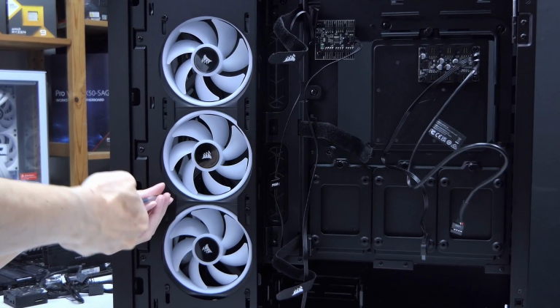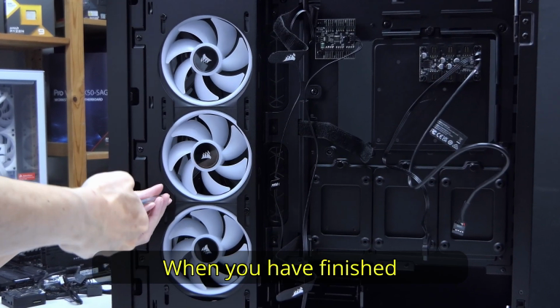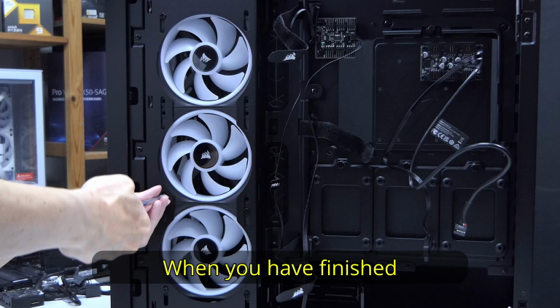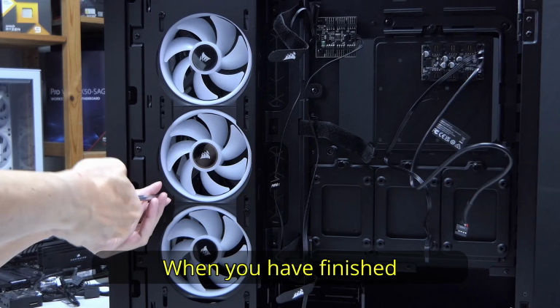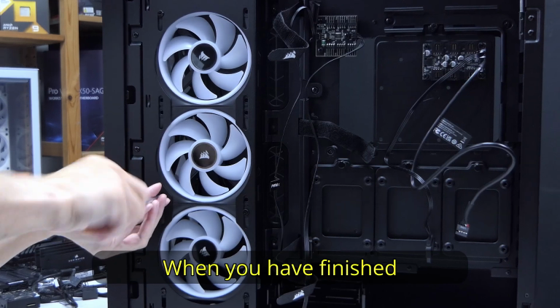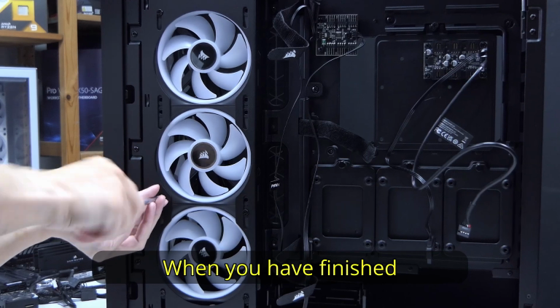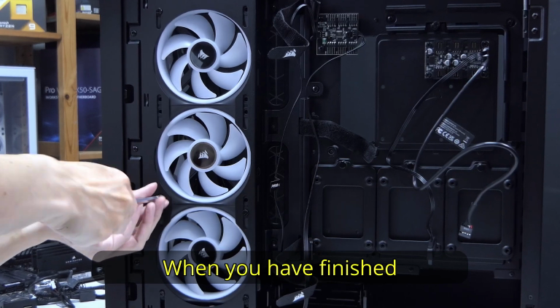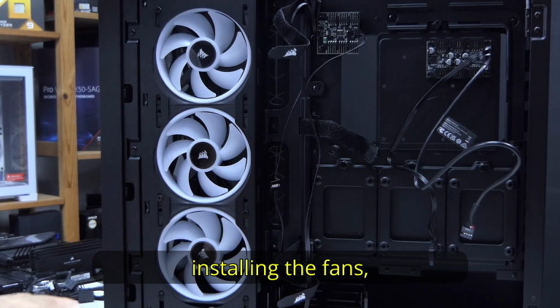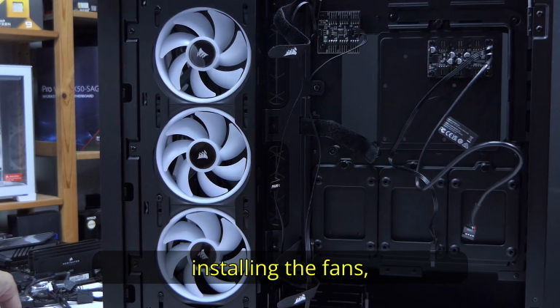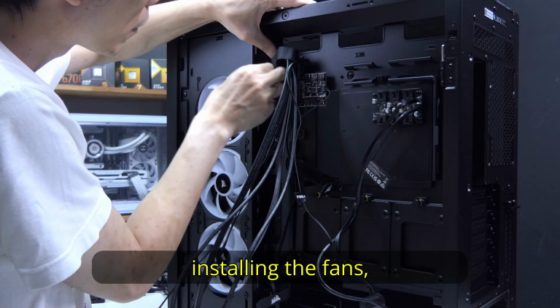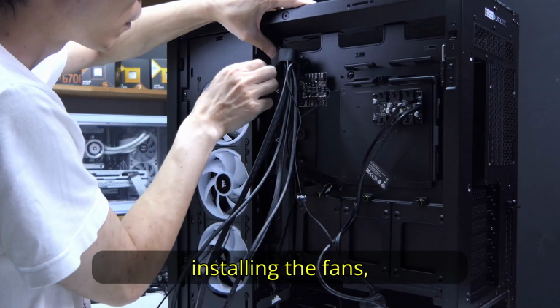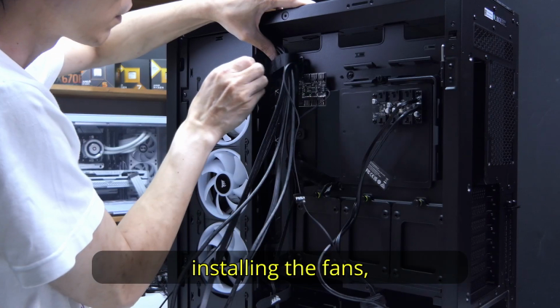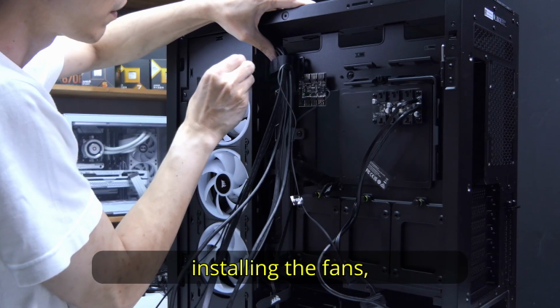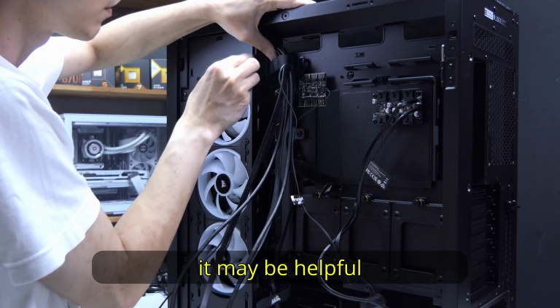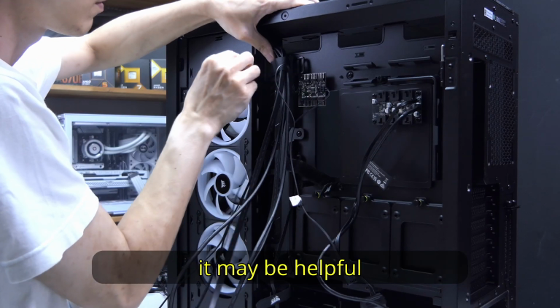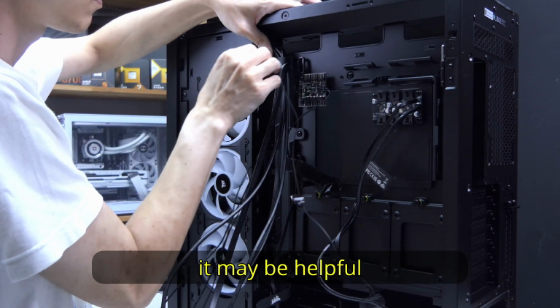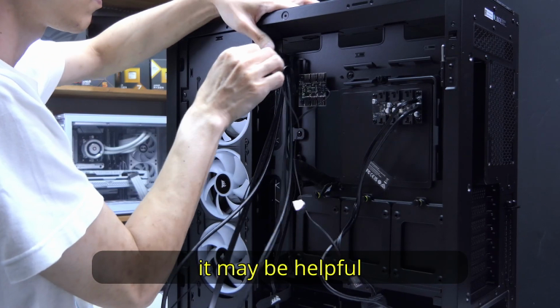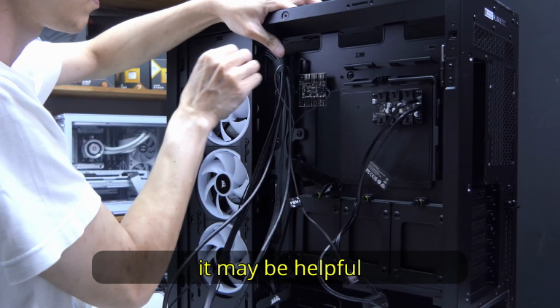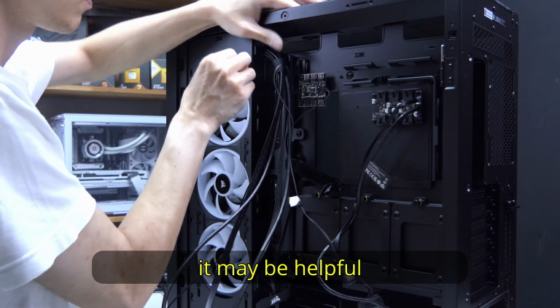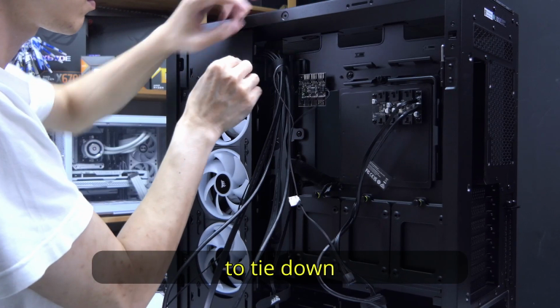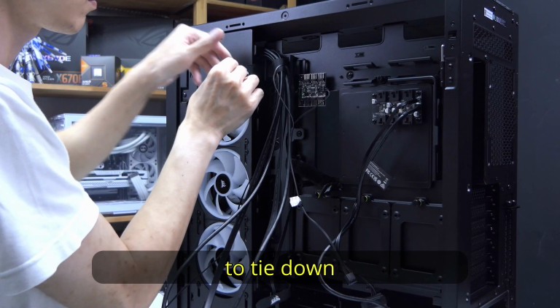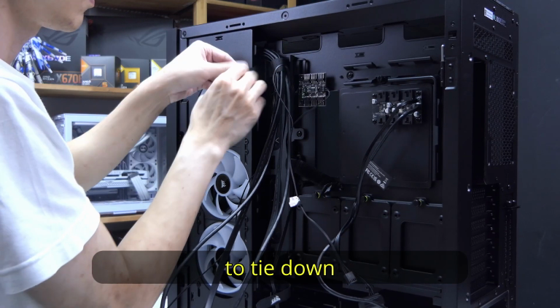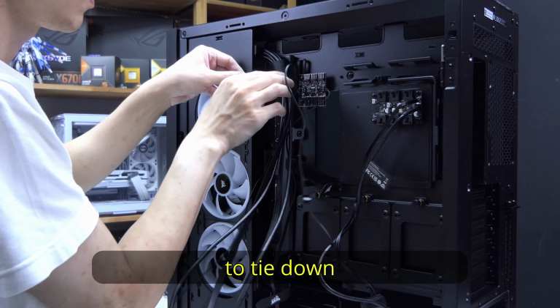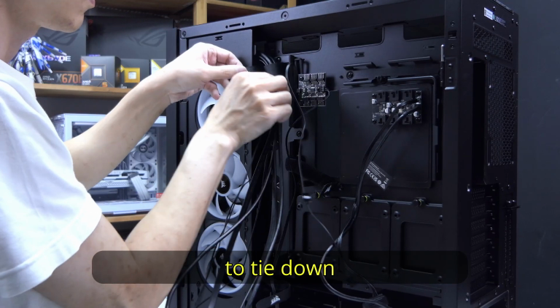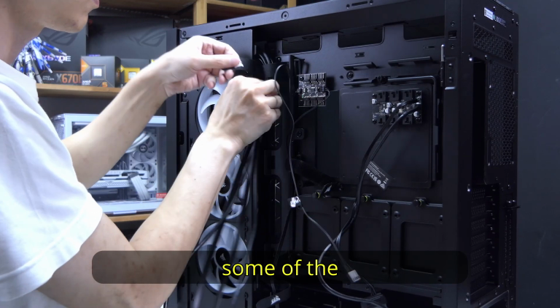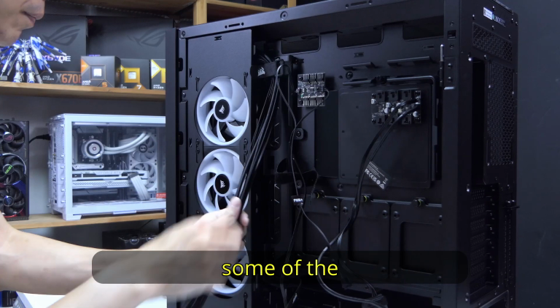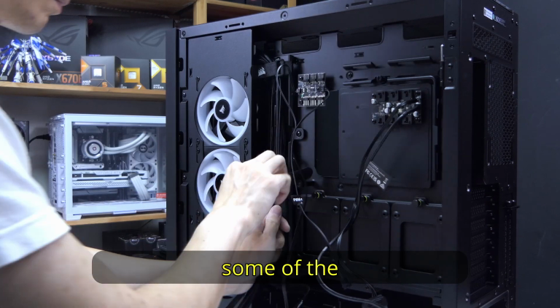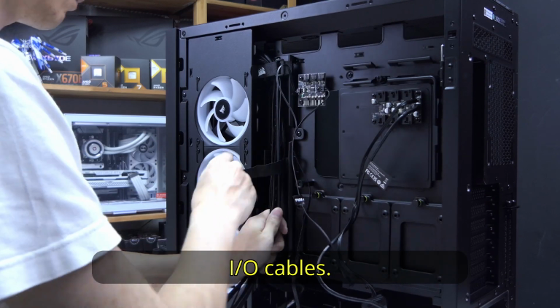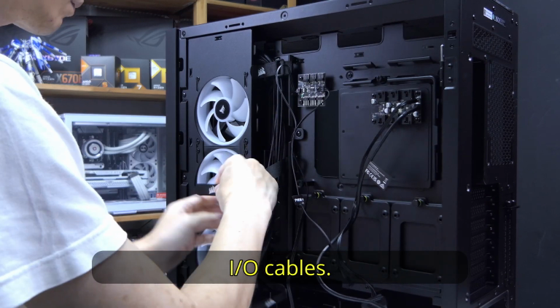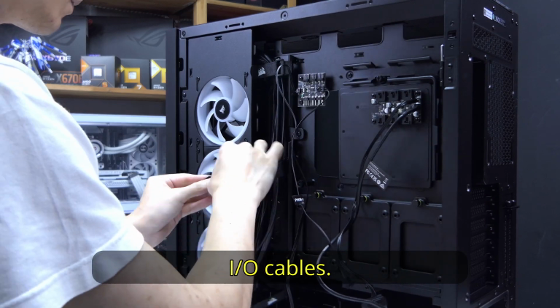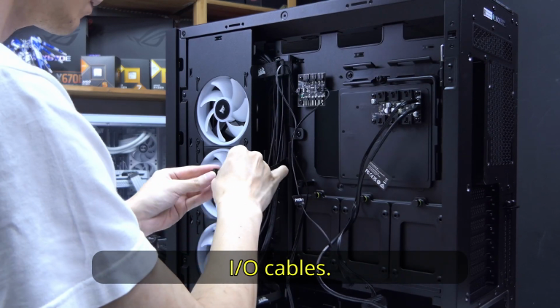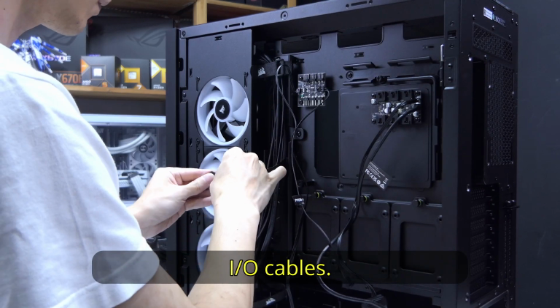When you have finished installing the fans, it may be helpful to tie down some of the I/O cables.